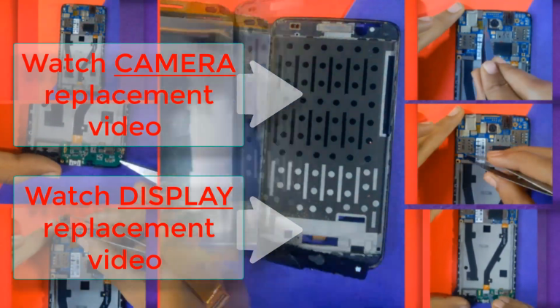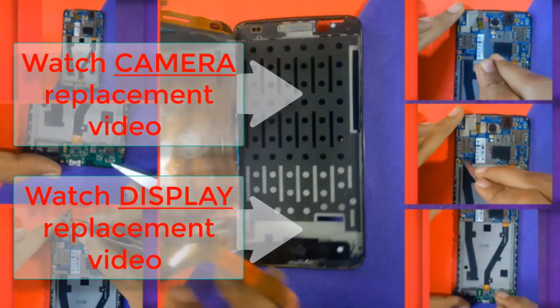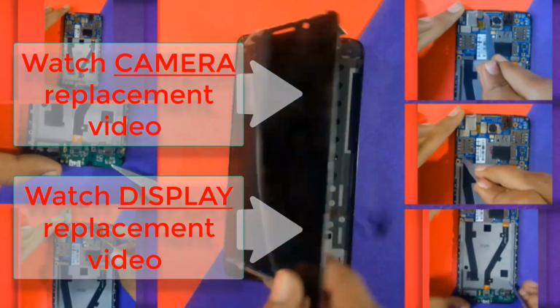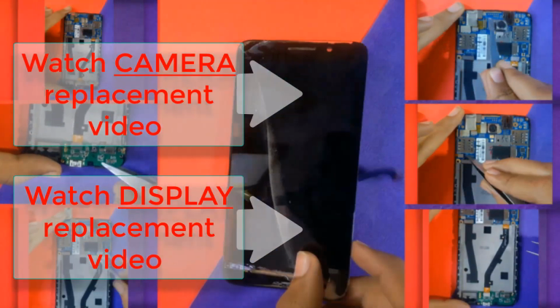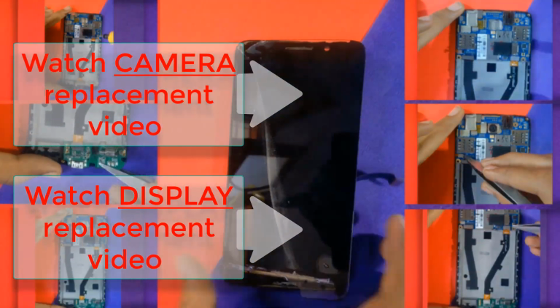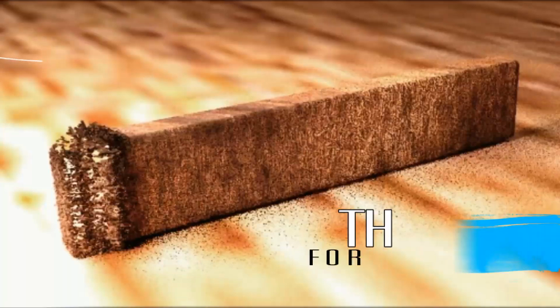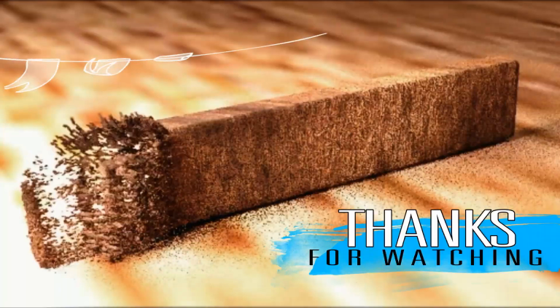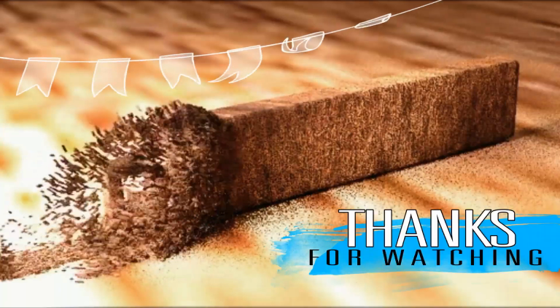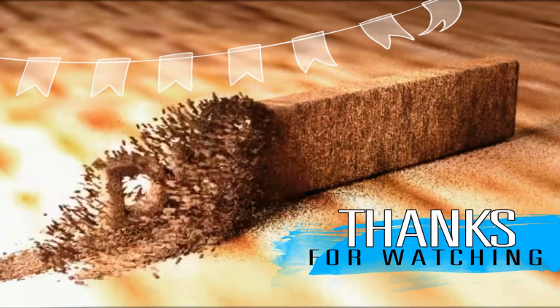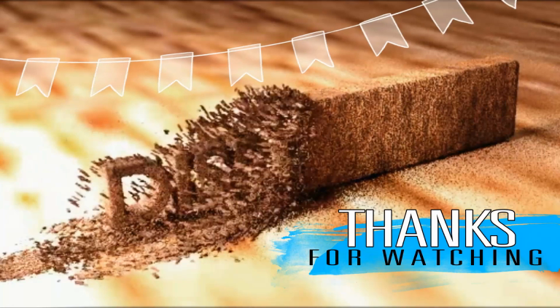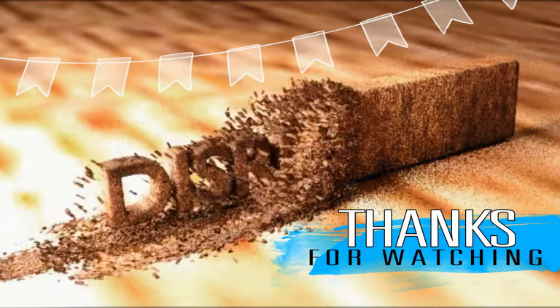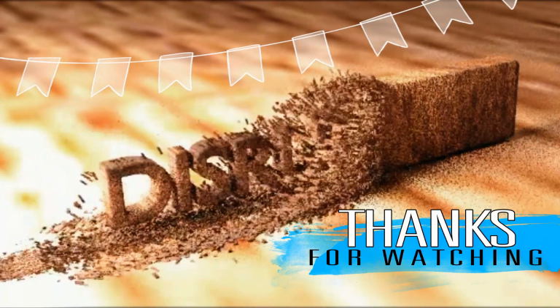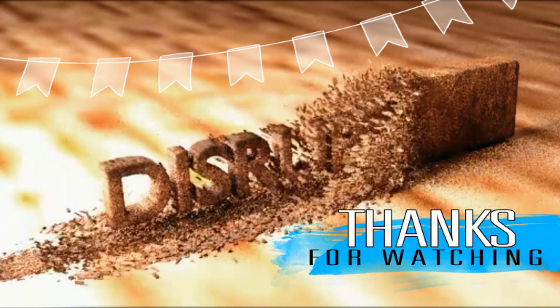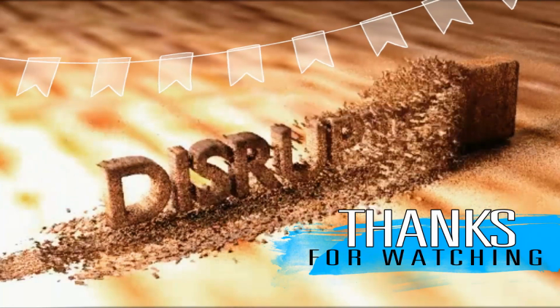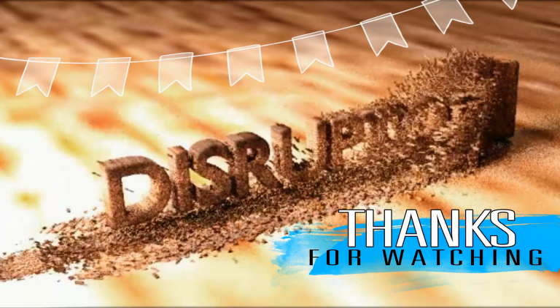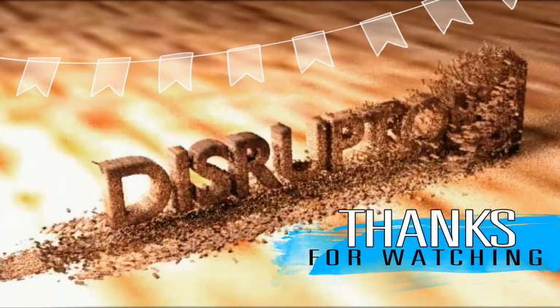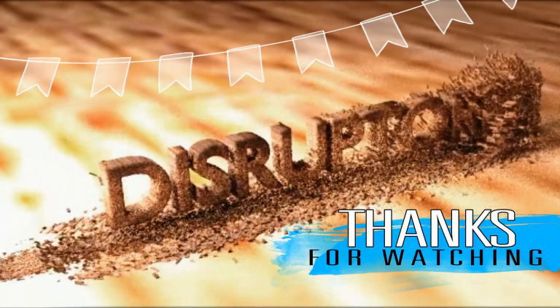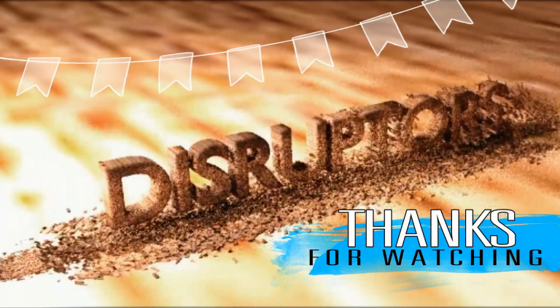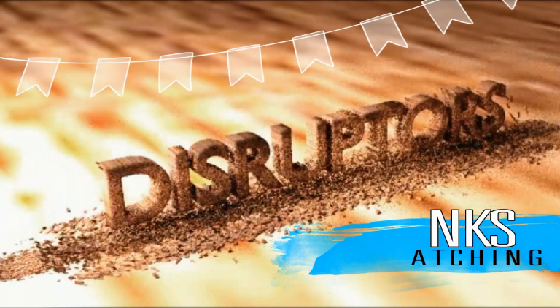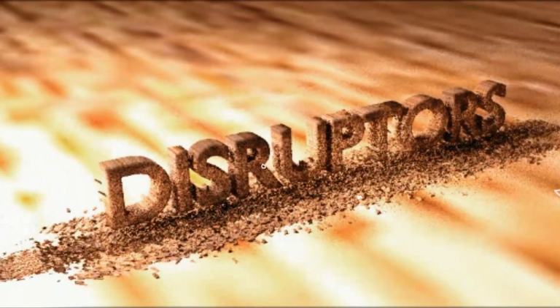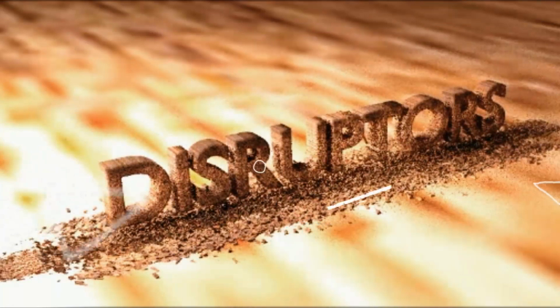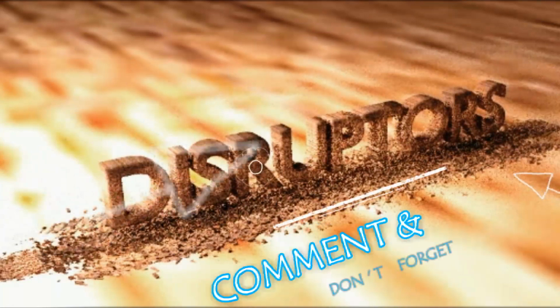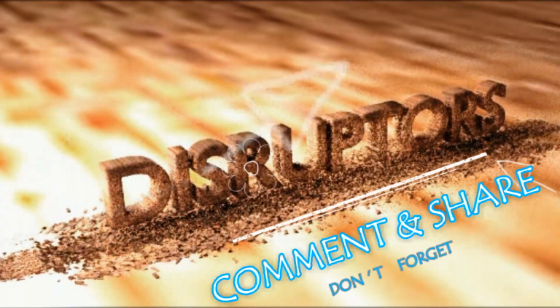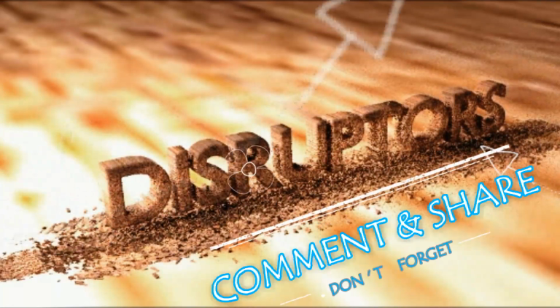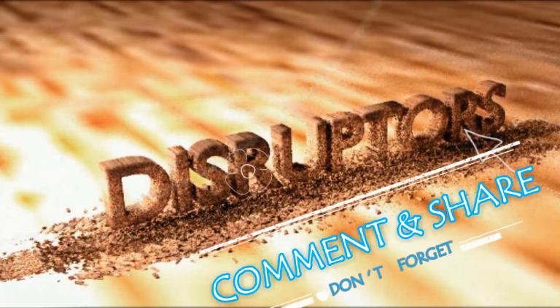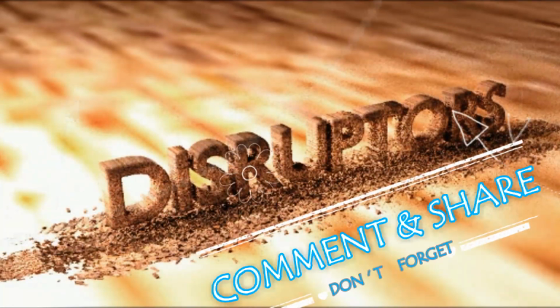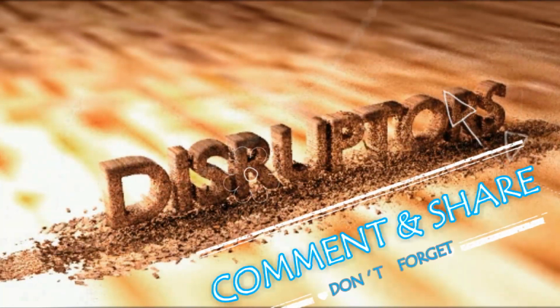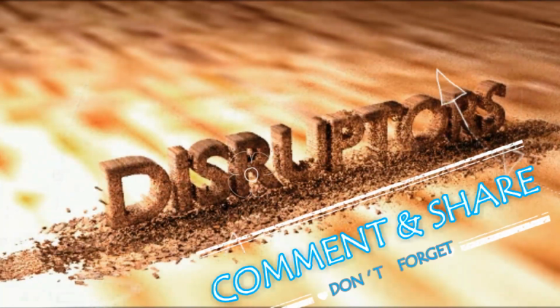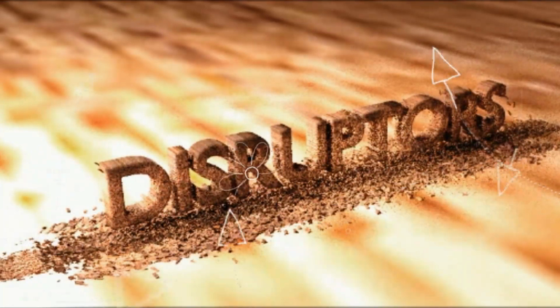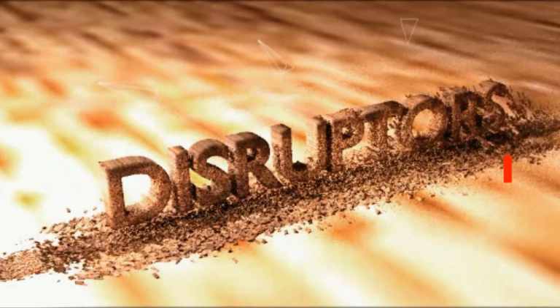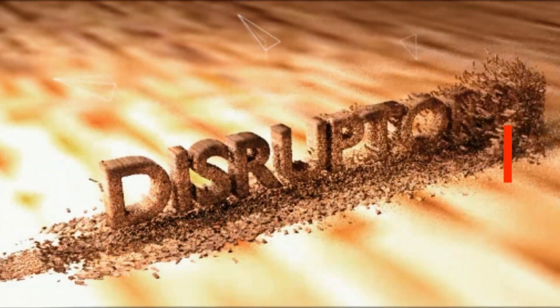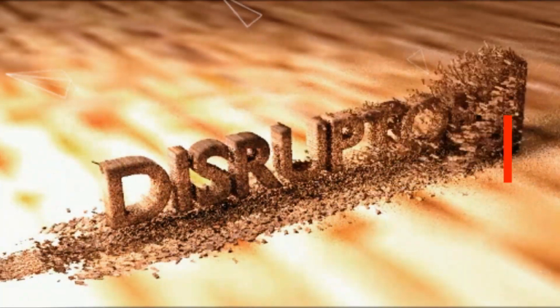Thank you for watching. Like the video if you enjoyed it, share your thoughts in the comment box, and don't forget to subscribe.